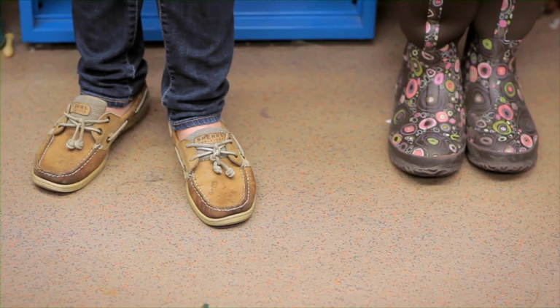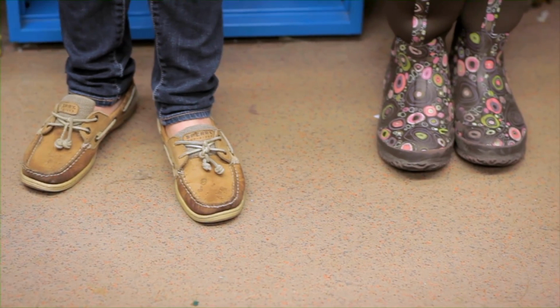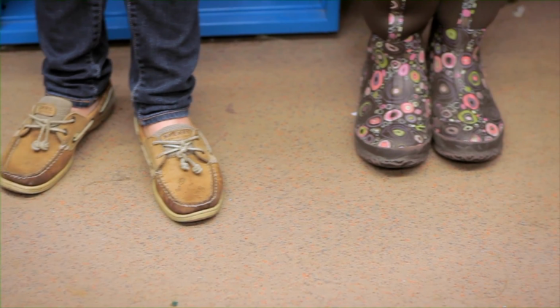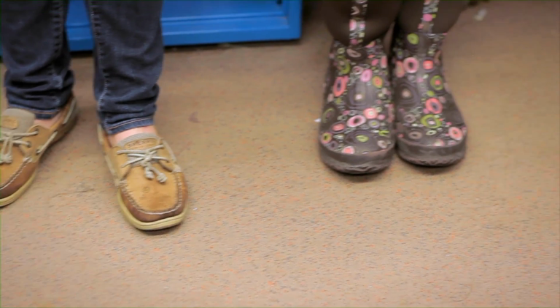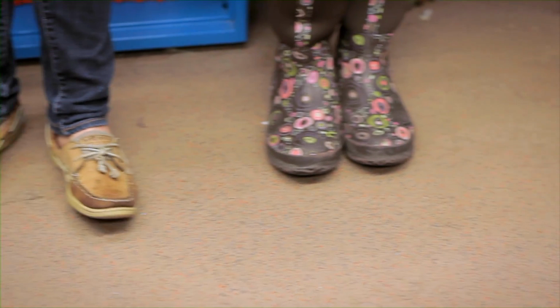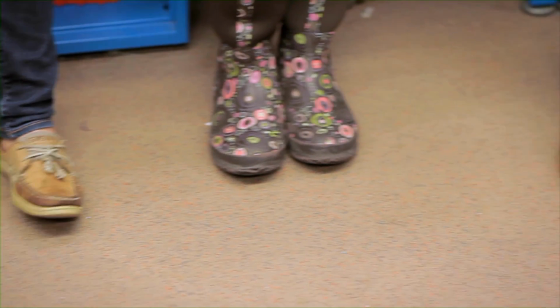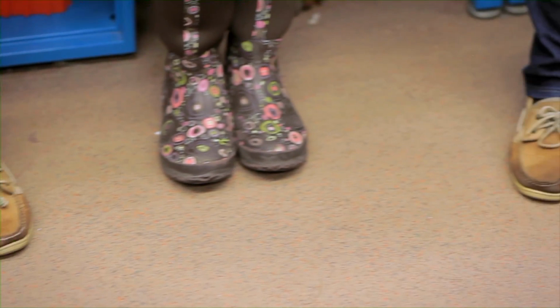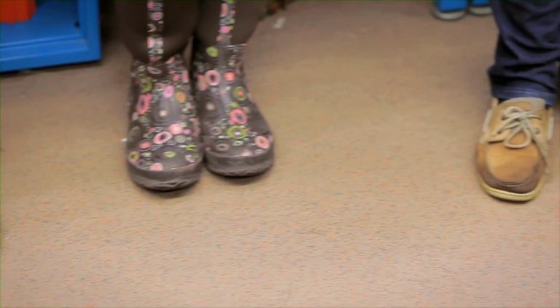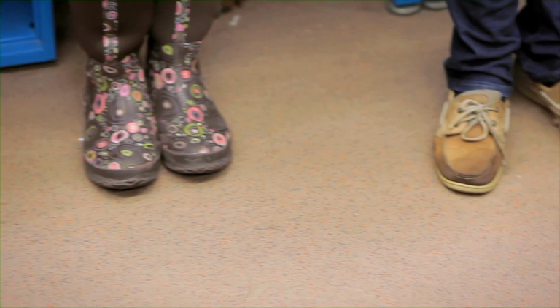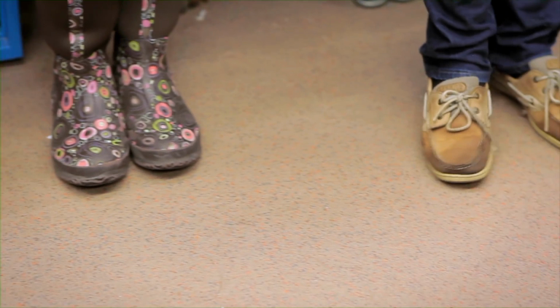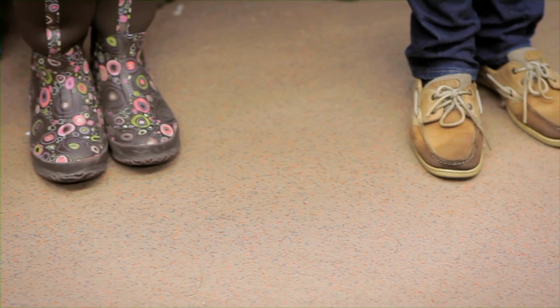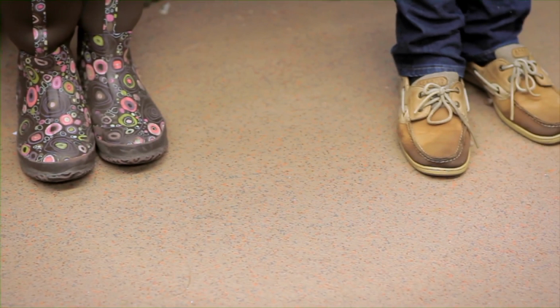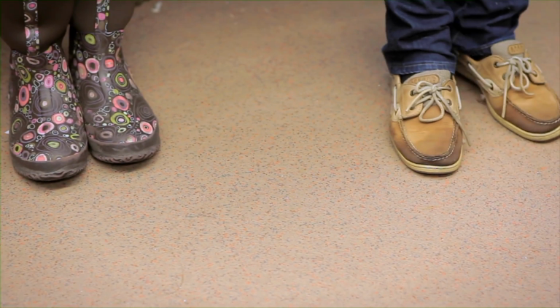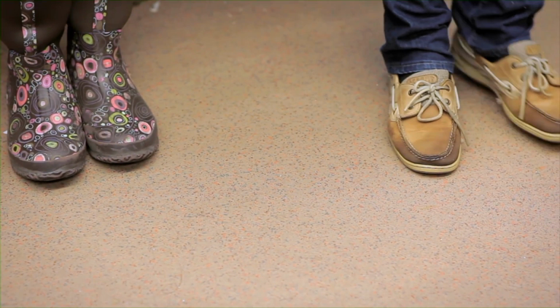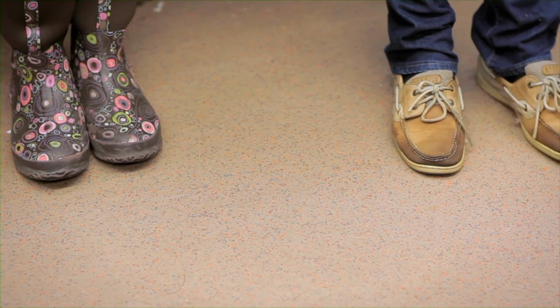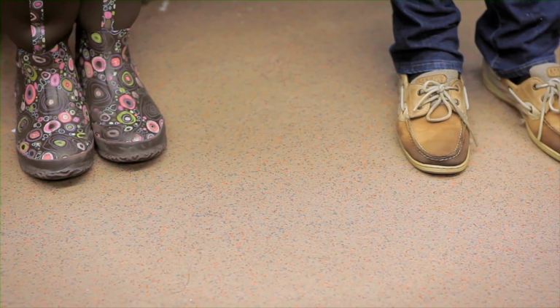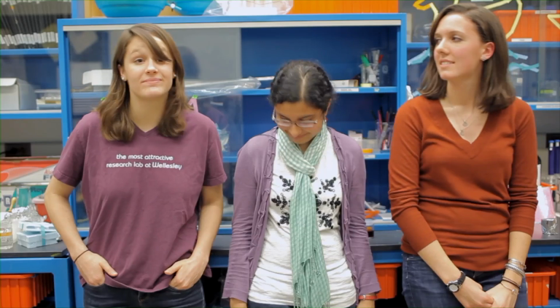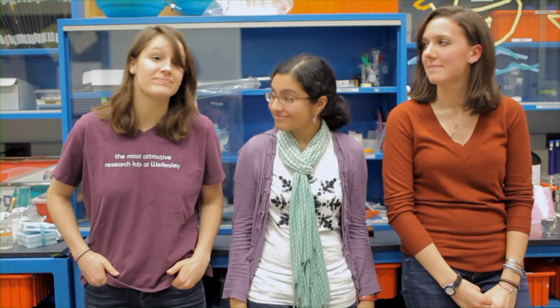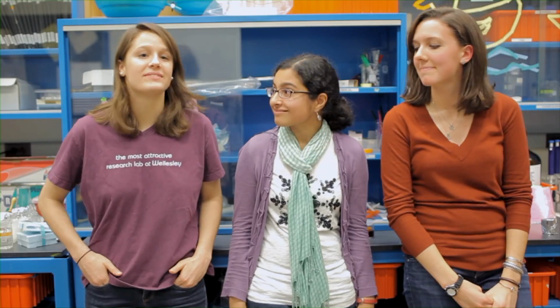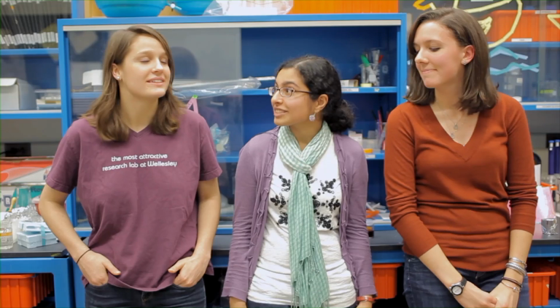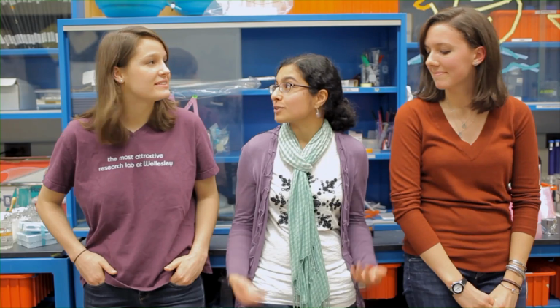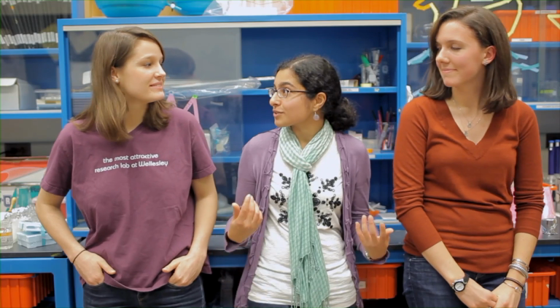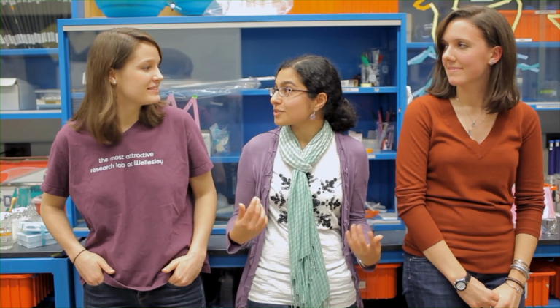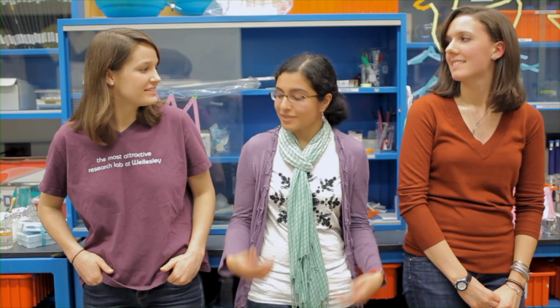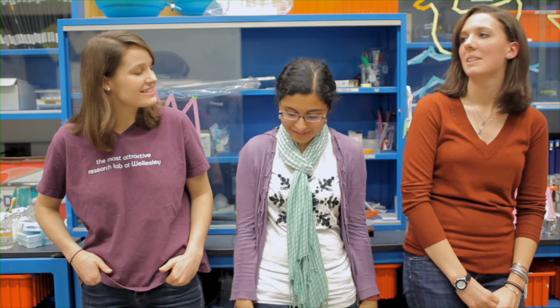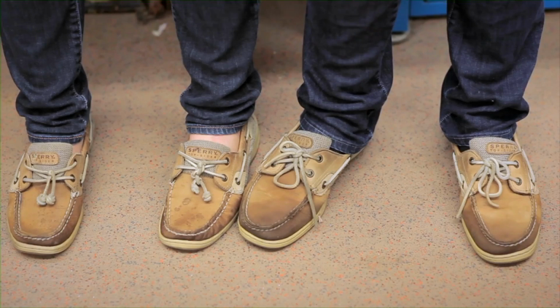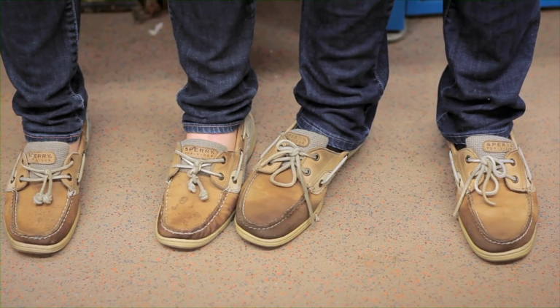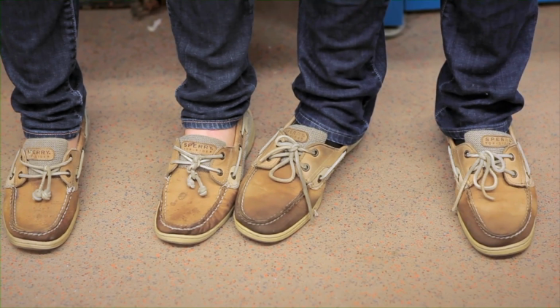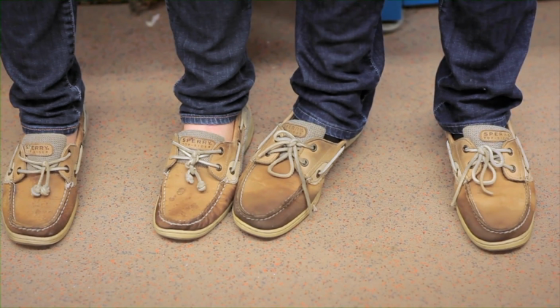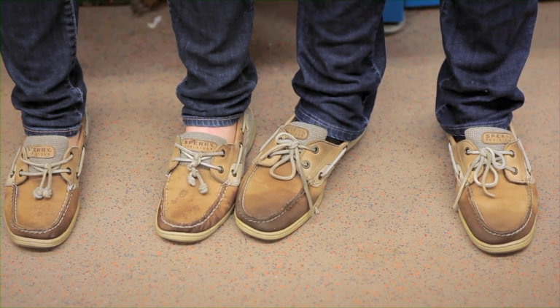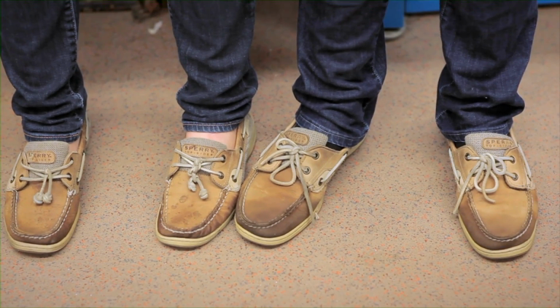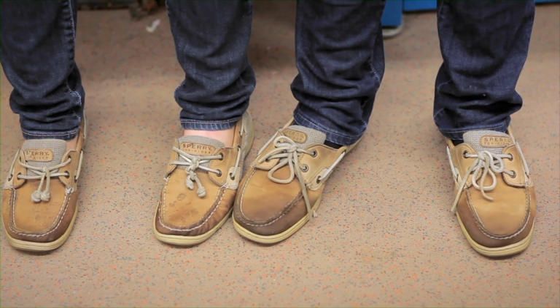They're so comfy — good lab shoes too. They cover your toes. Closed-toed shoes. Safety first.